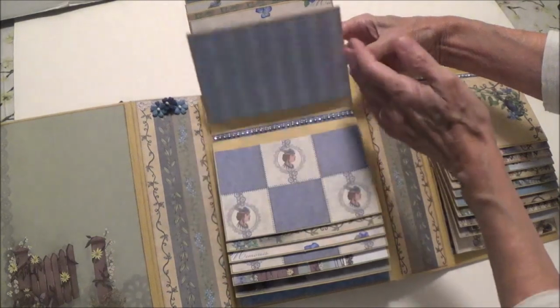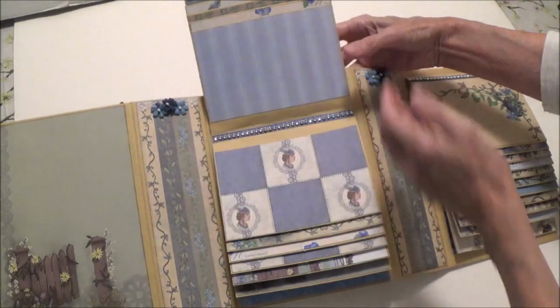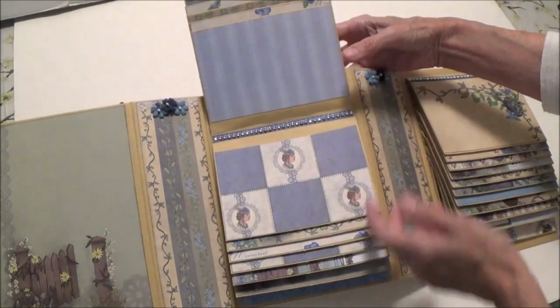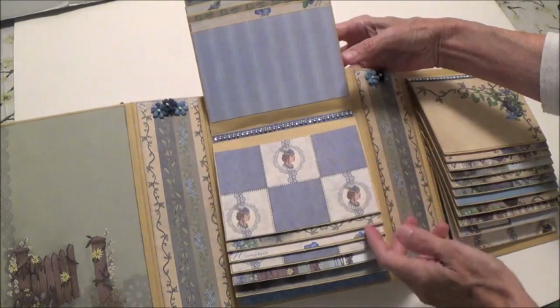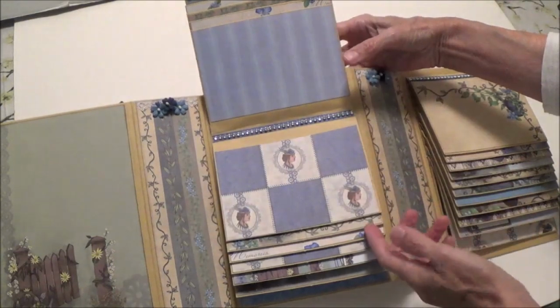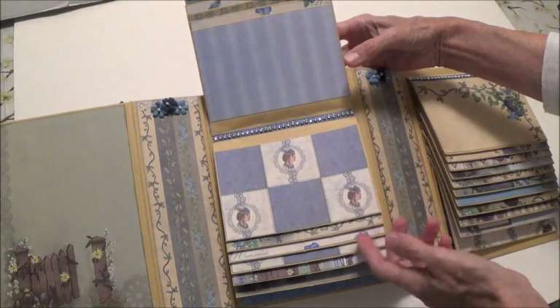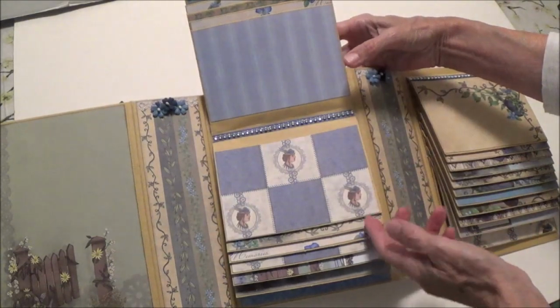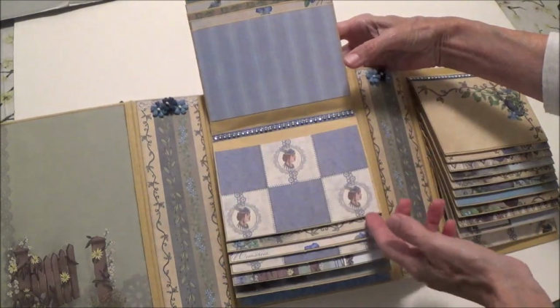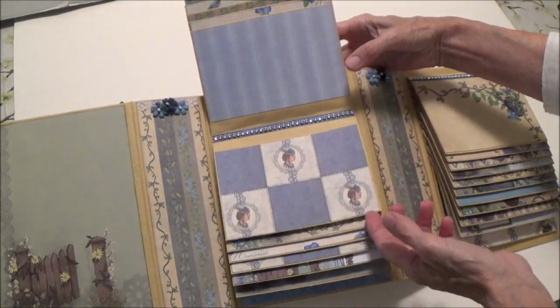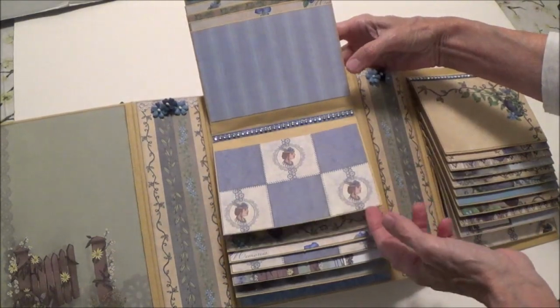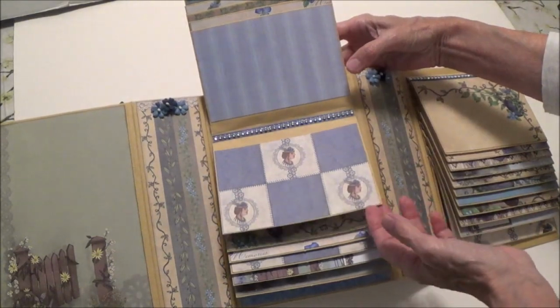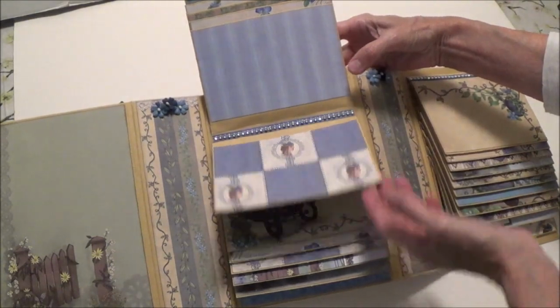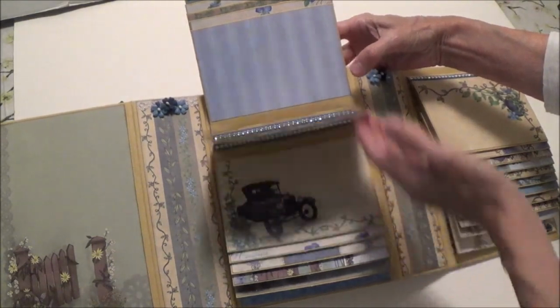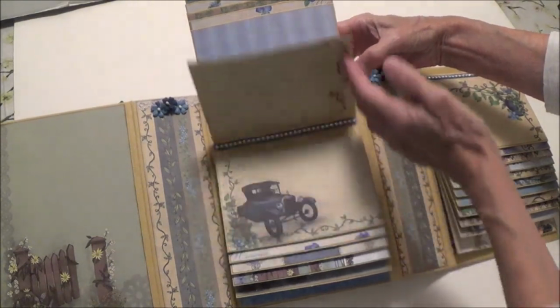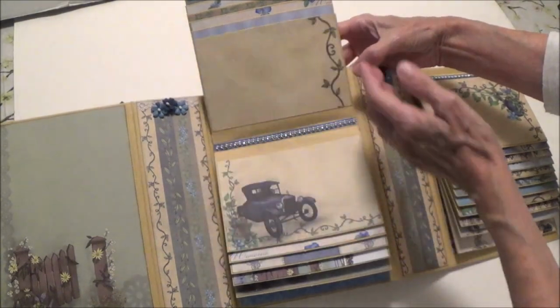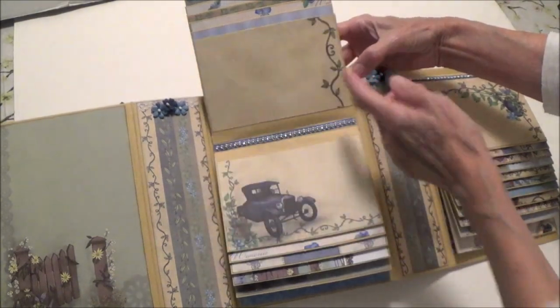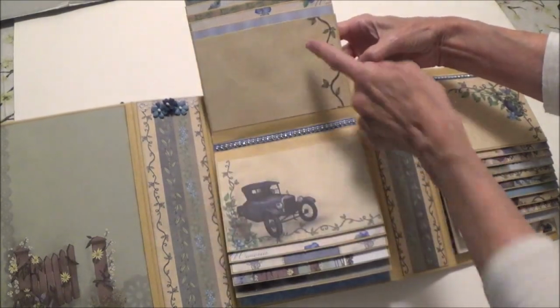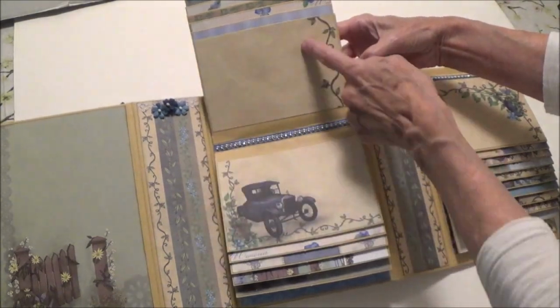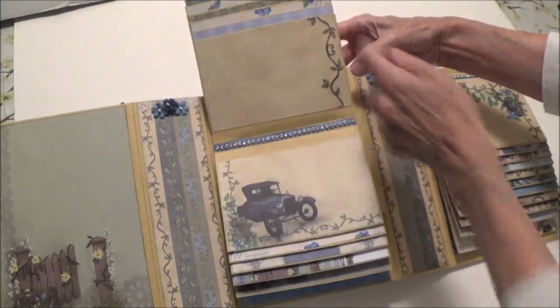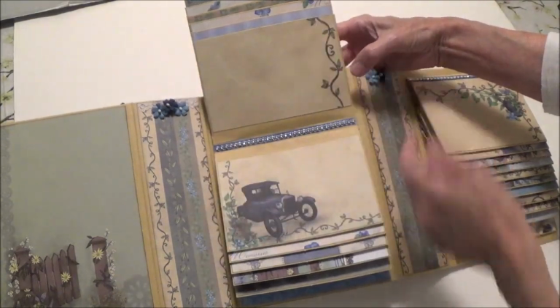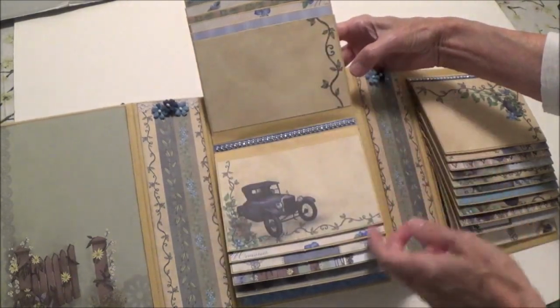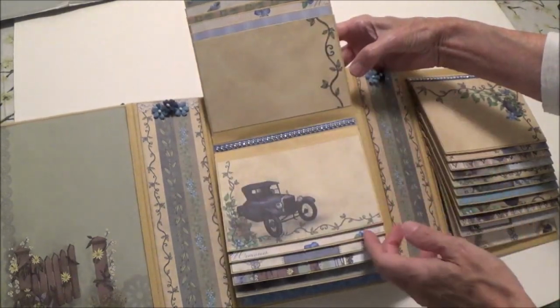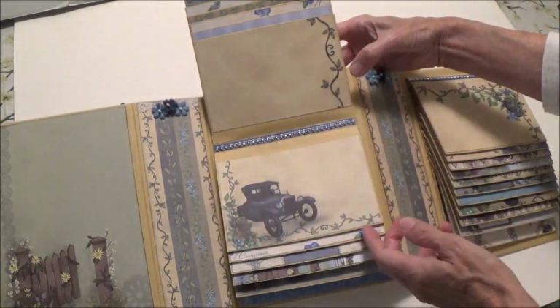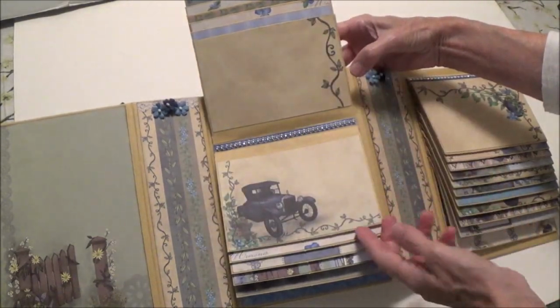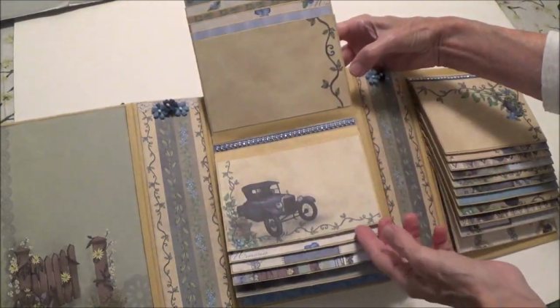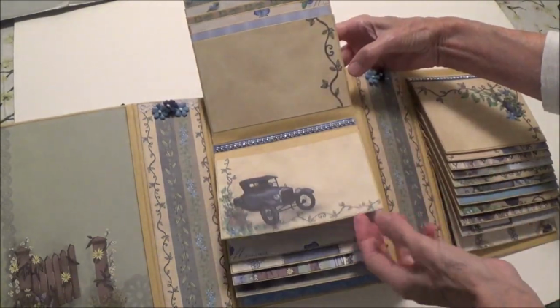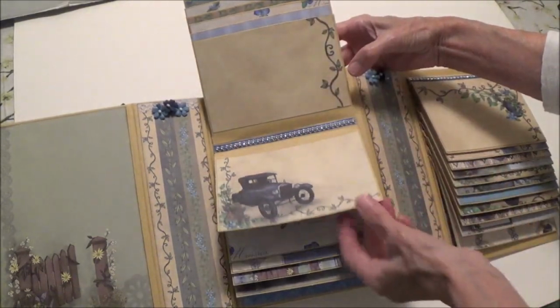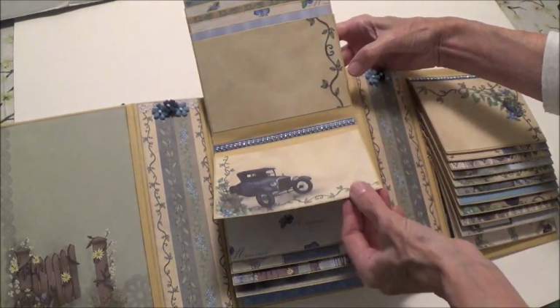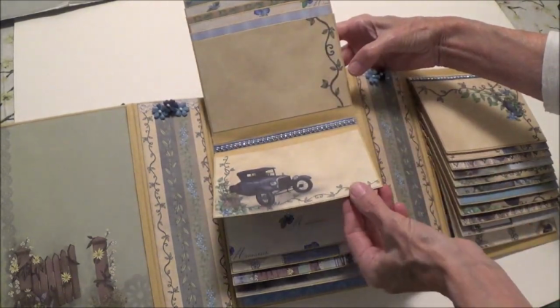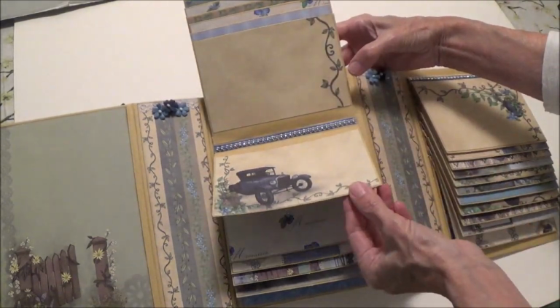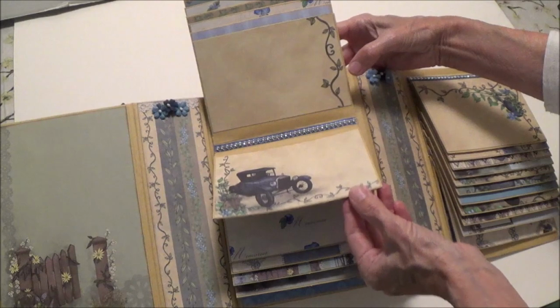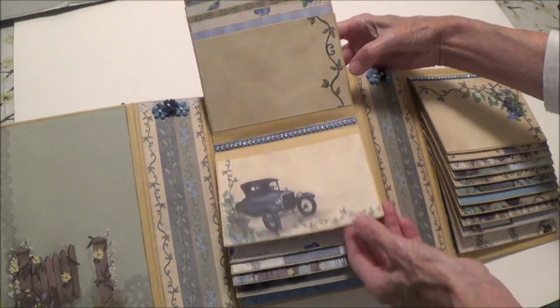This album — the waterfalls — is actually made out of chipboard.